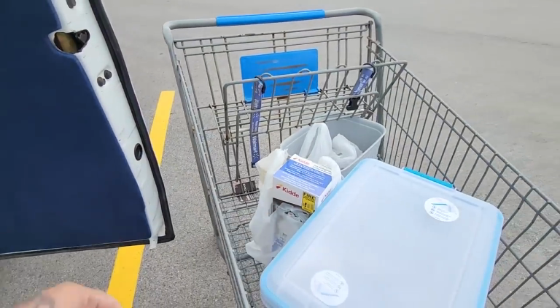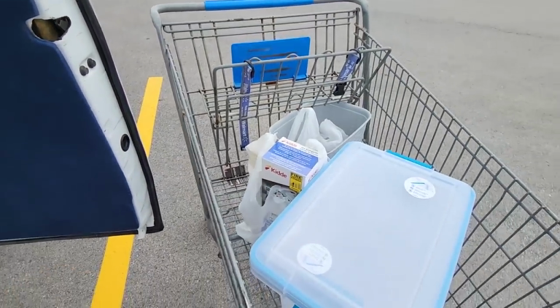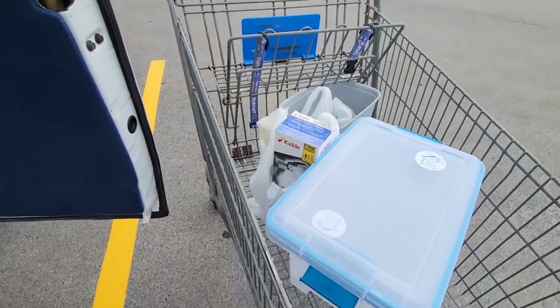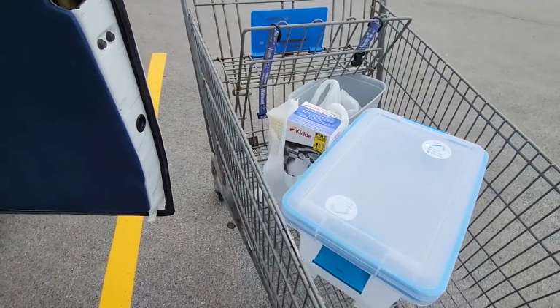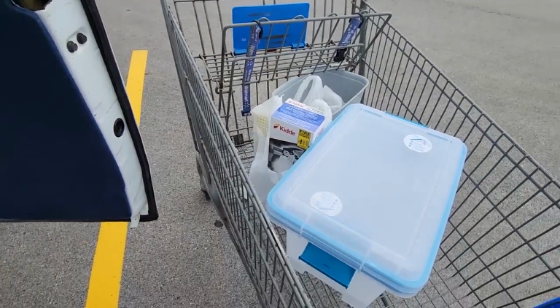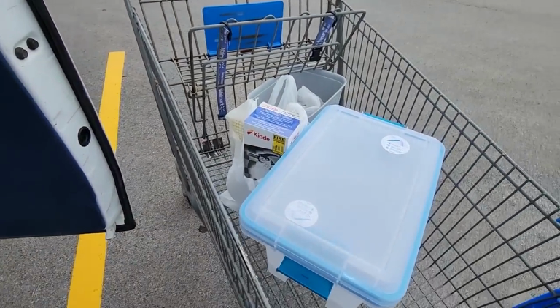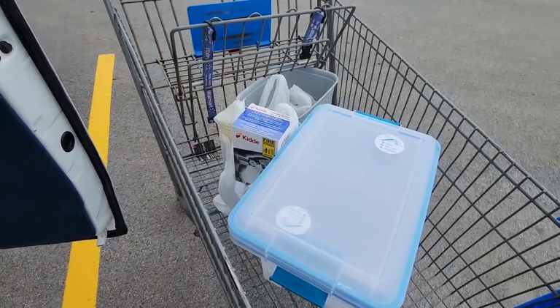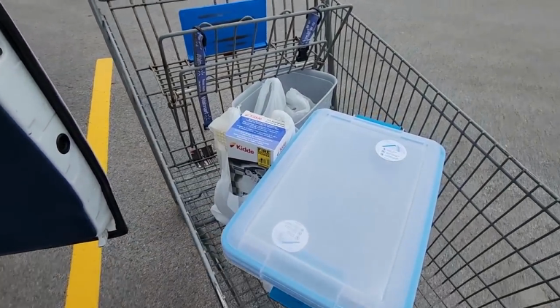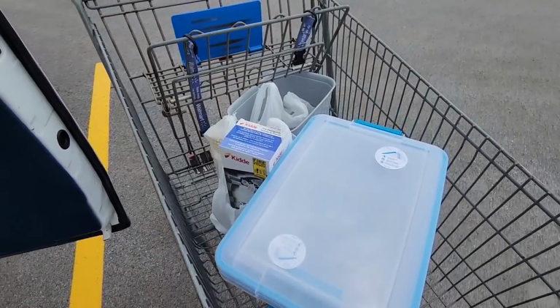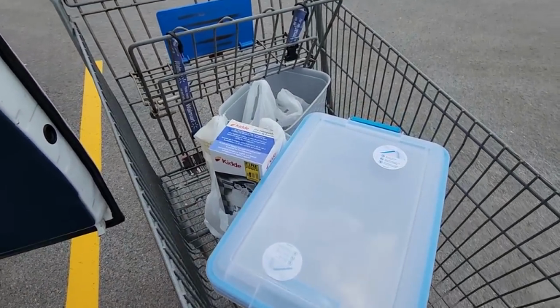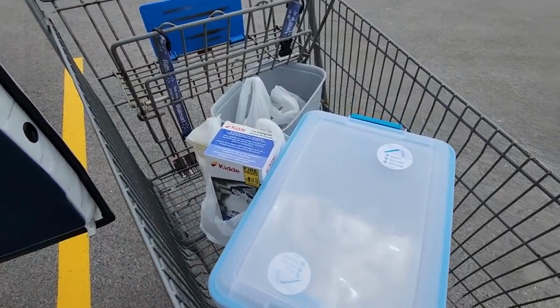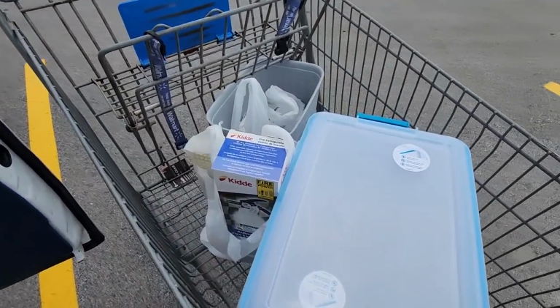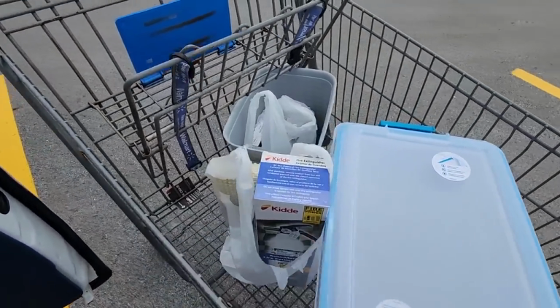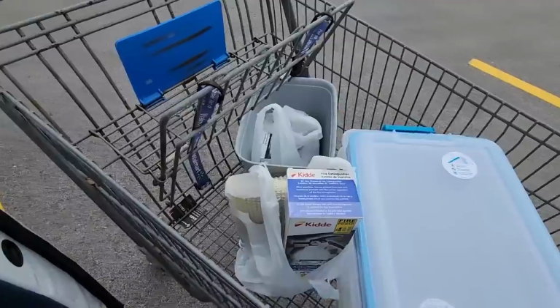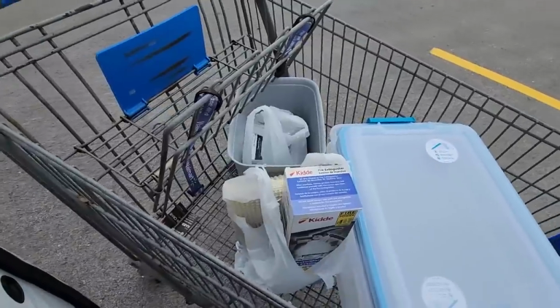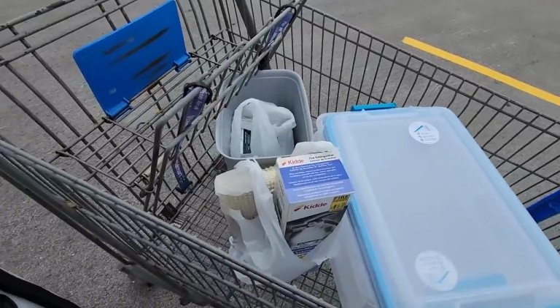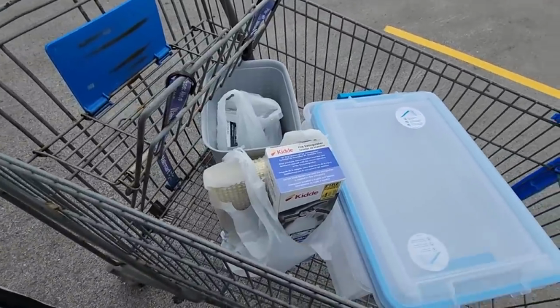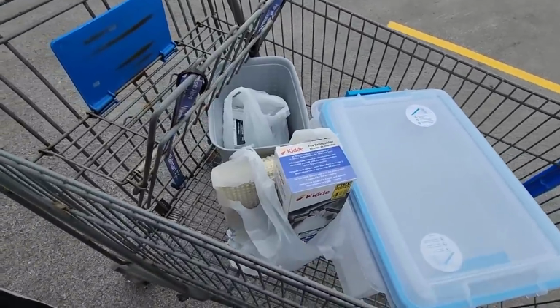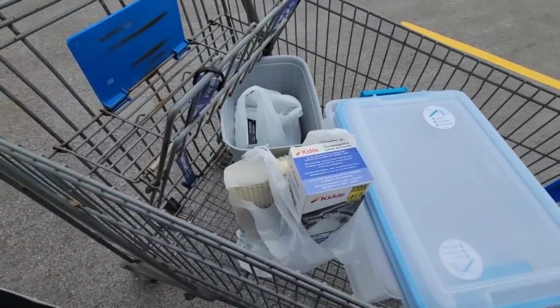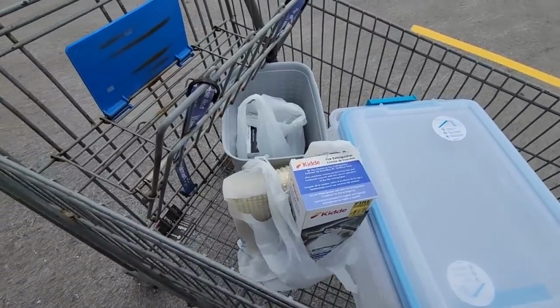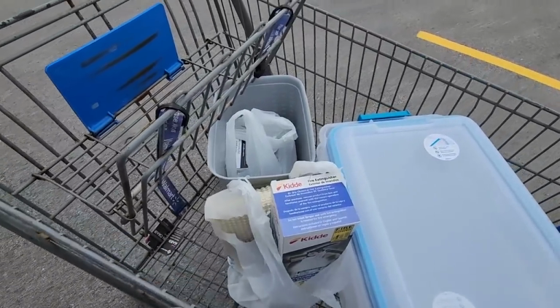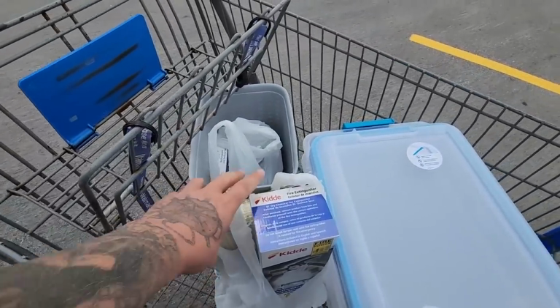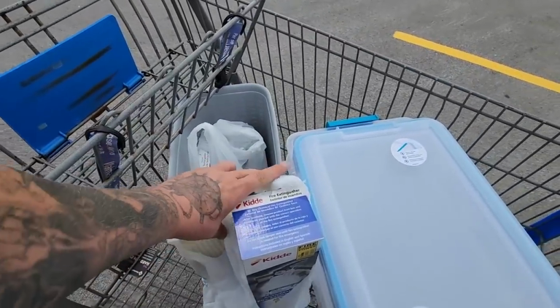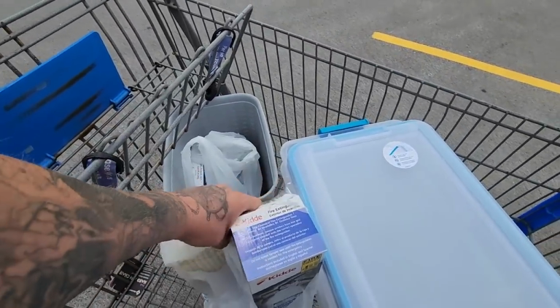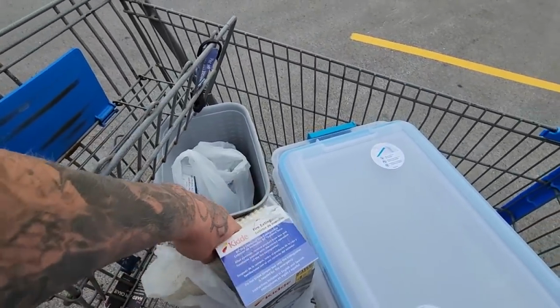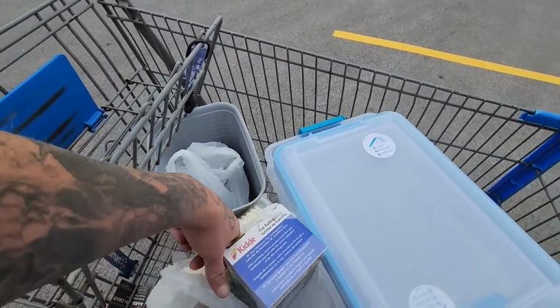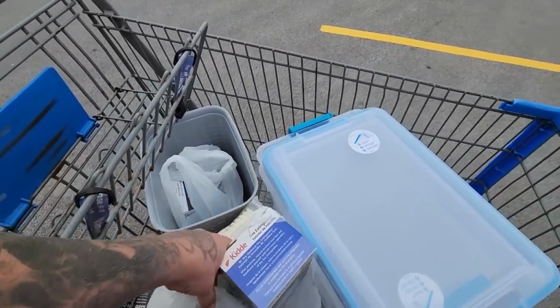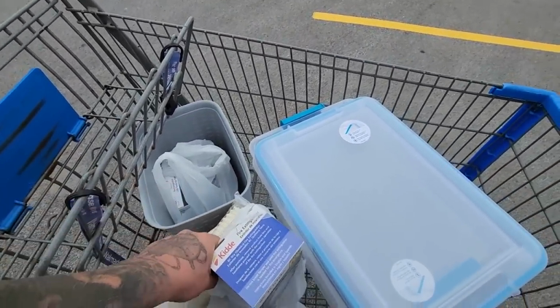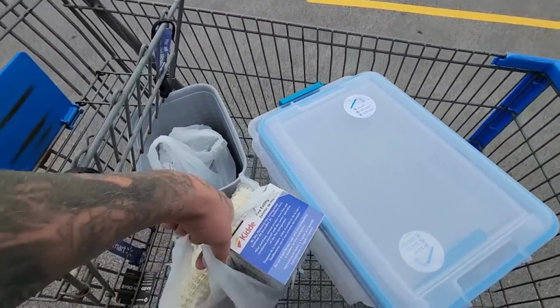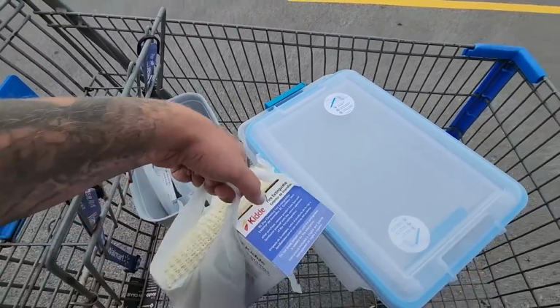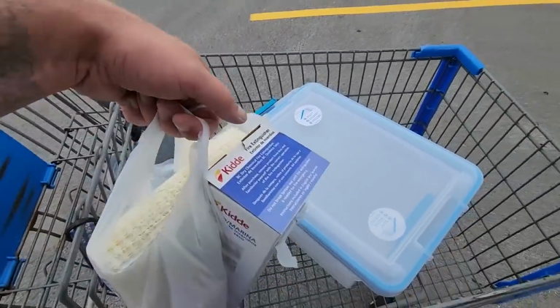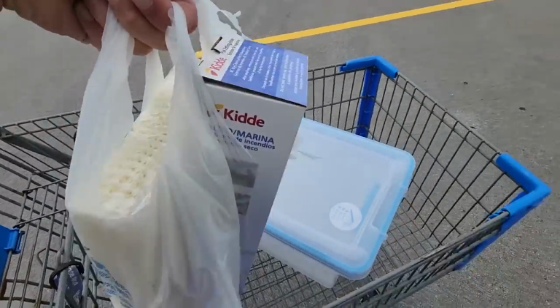Well, it's hard to believe that's a hundred and ten dollars worth of stuff, but I guess fire extinguishers aren't cheap.